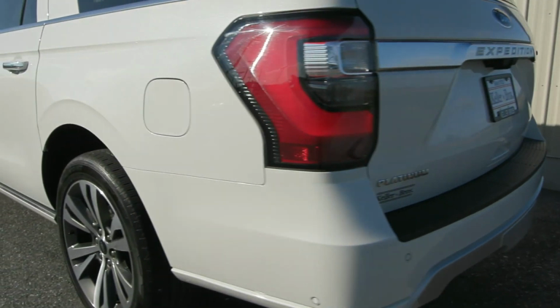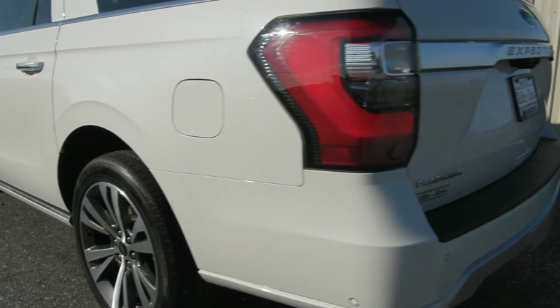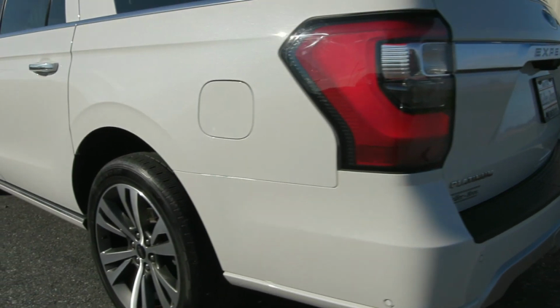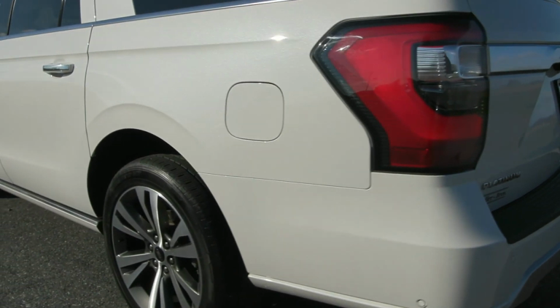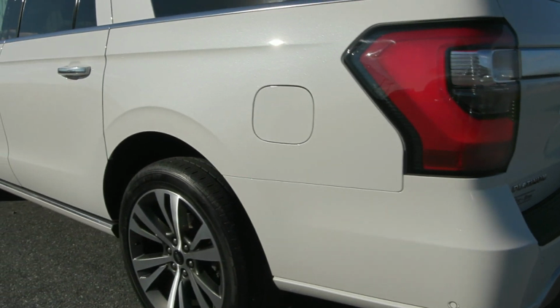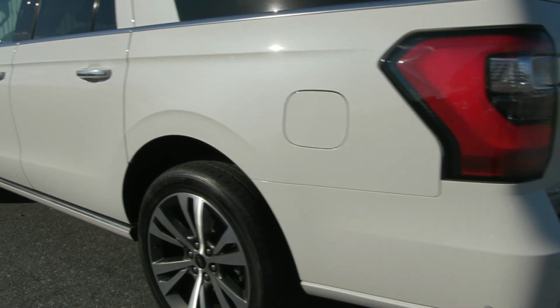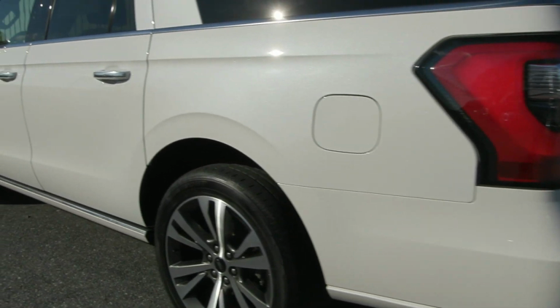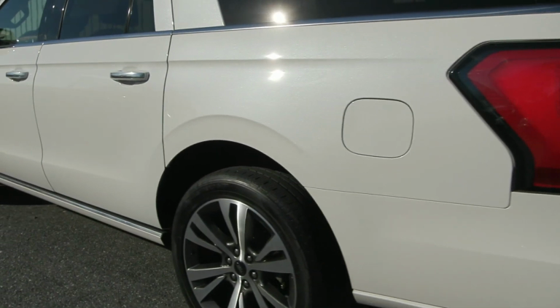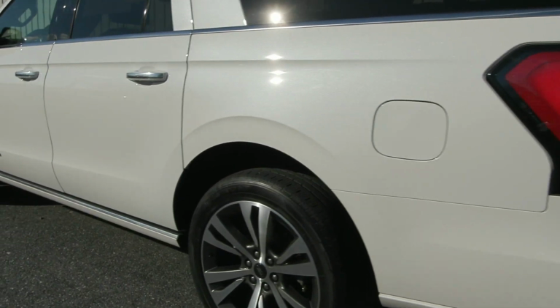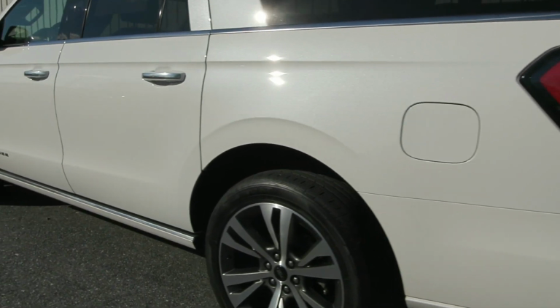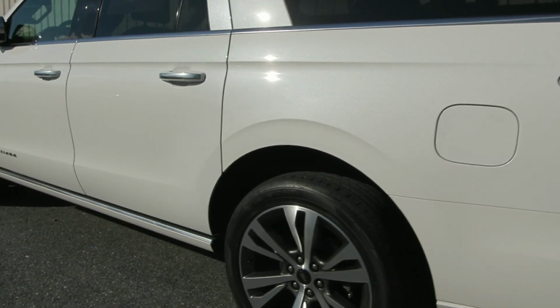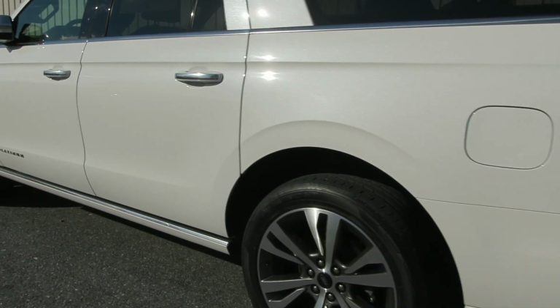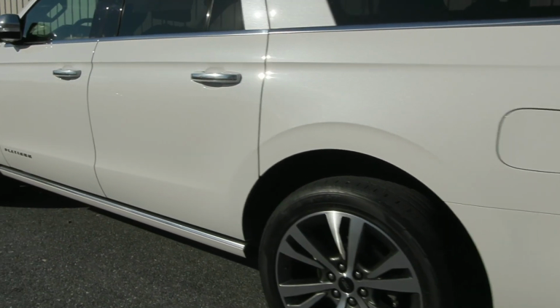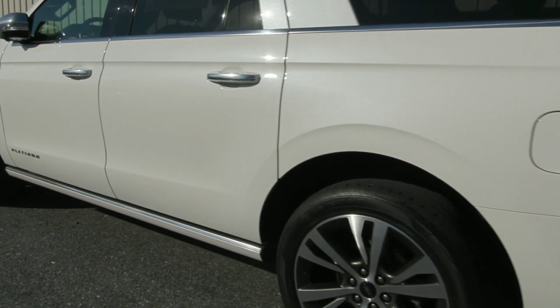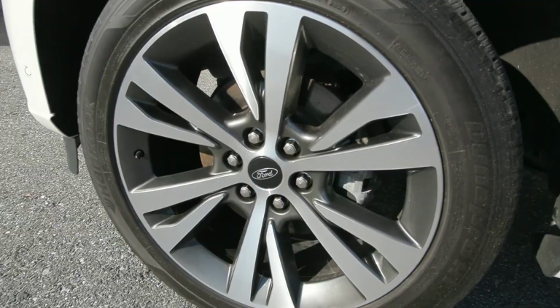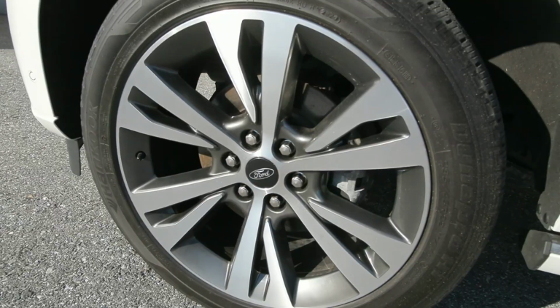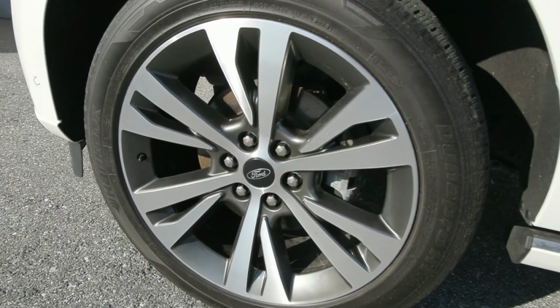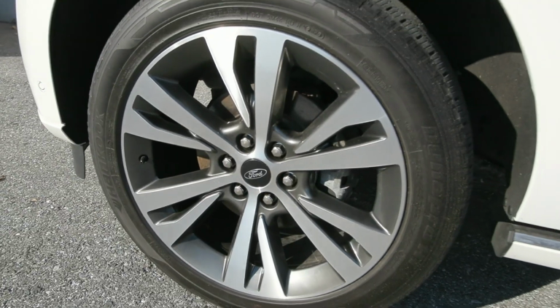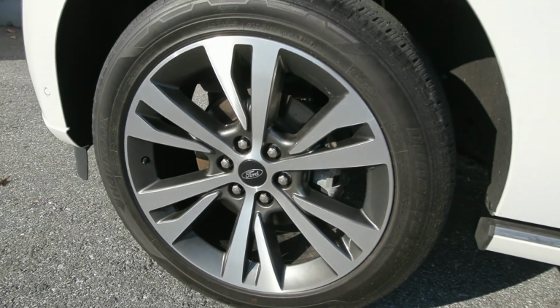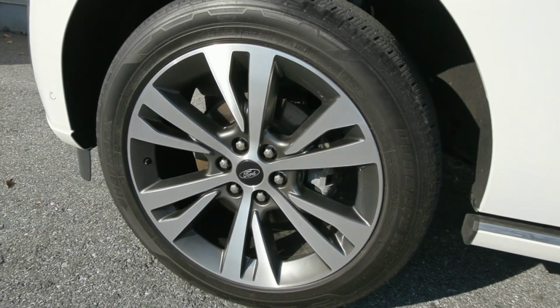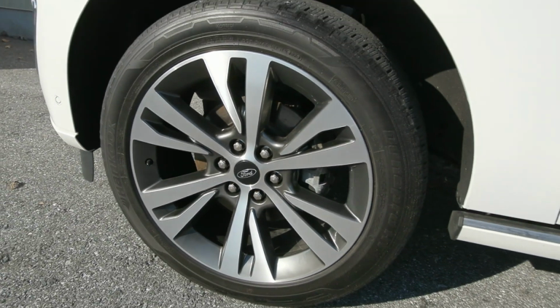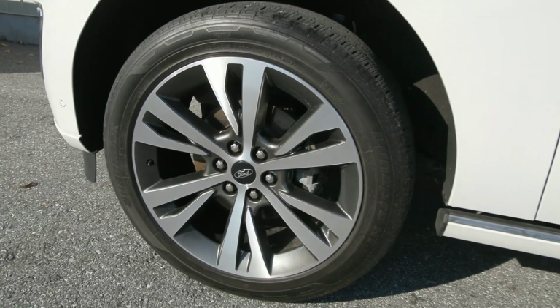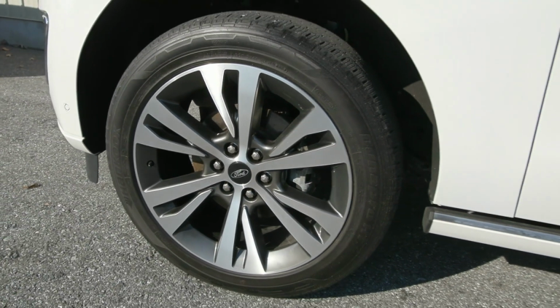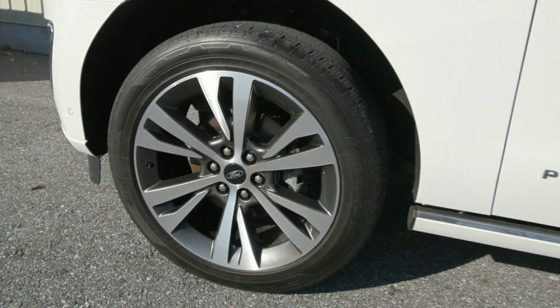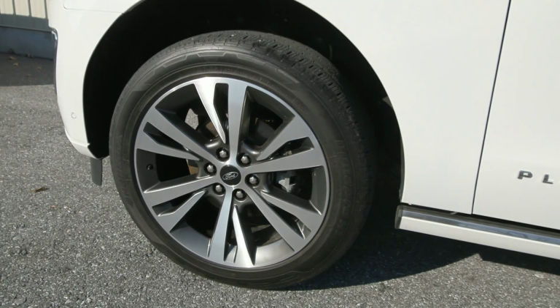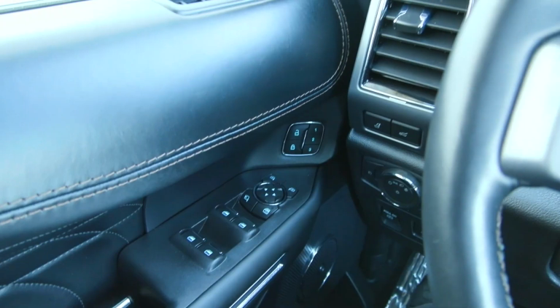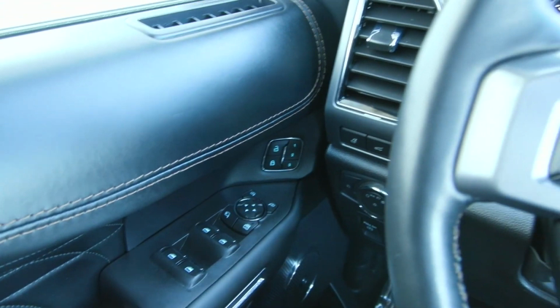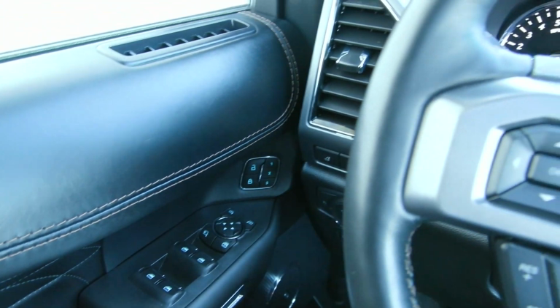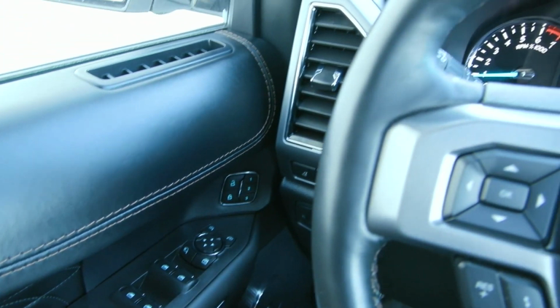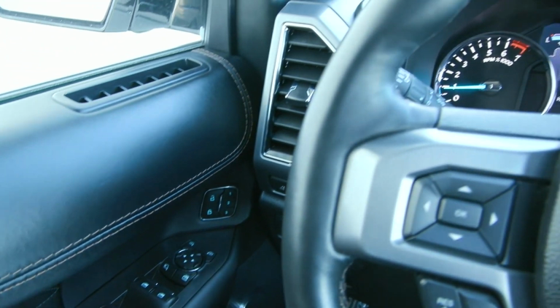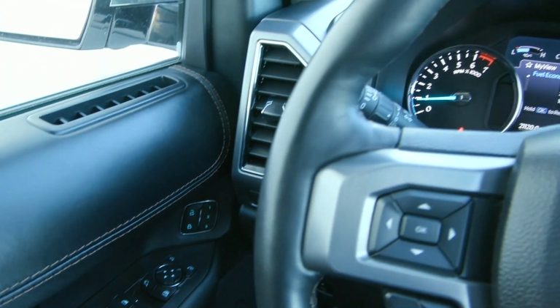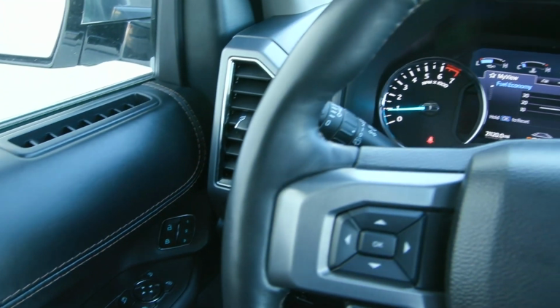It's a clean Carfax, no accidents or damage reported. Only one owner with less than 22,000 miles, and it is ready for the road.